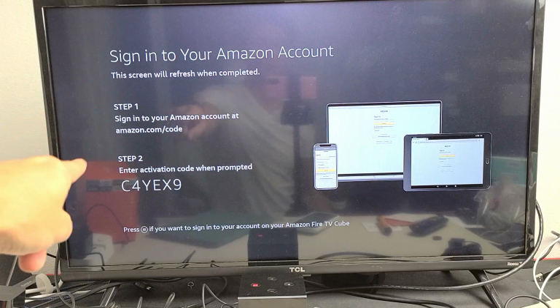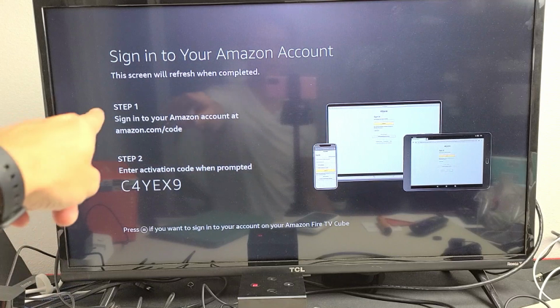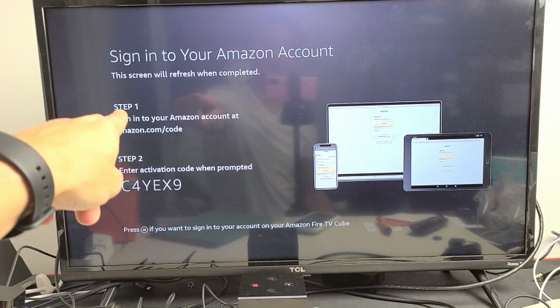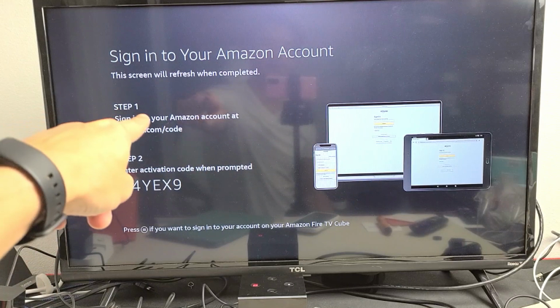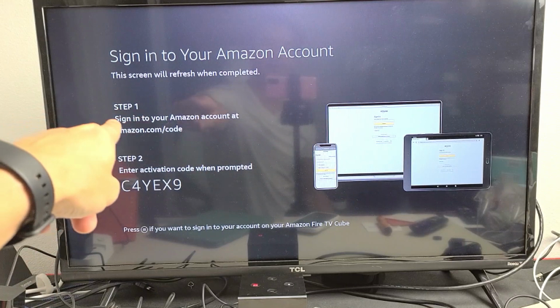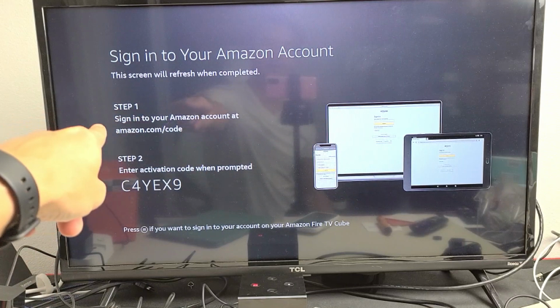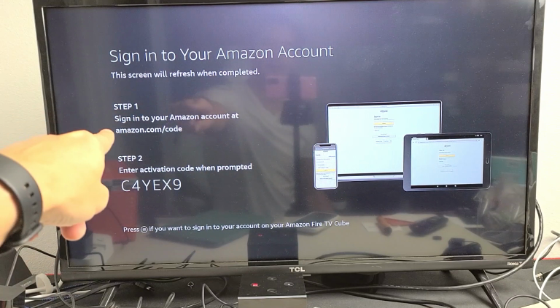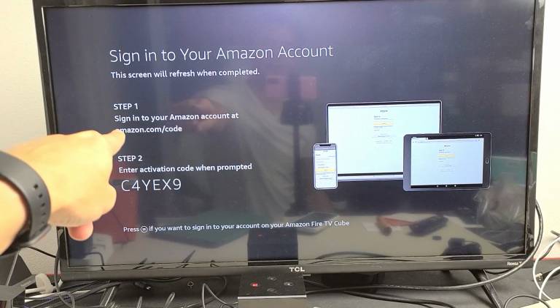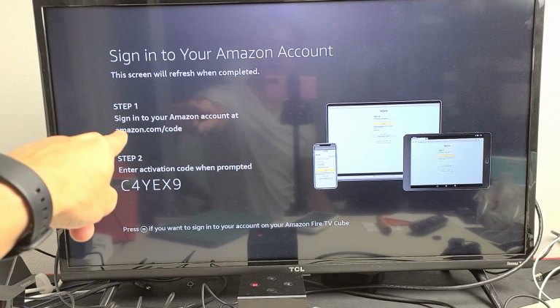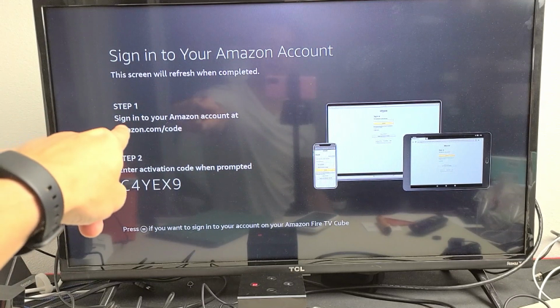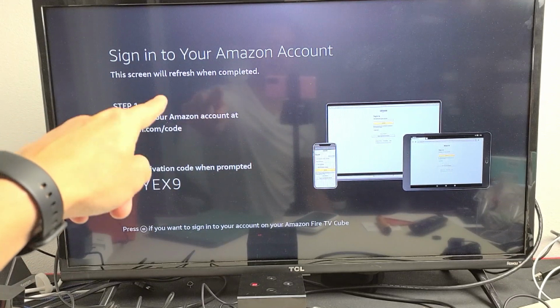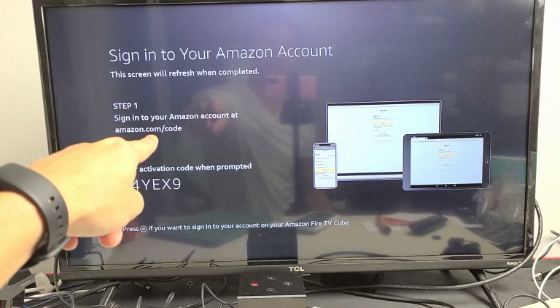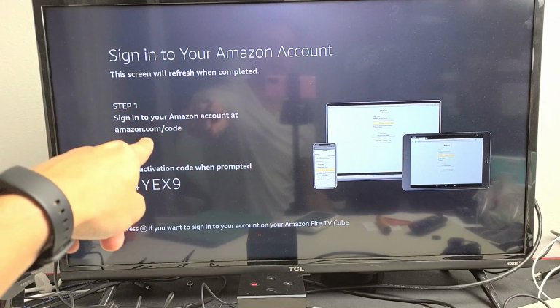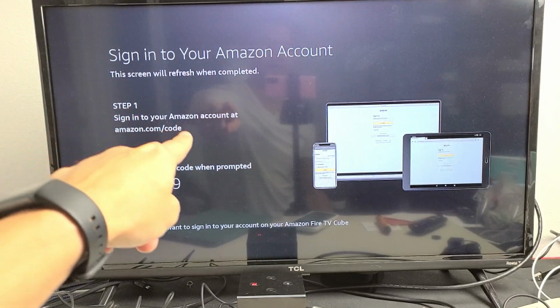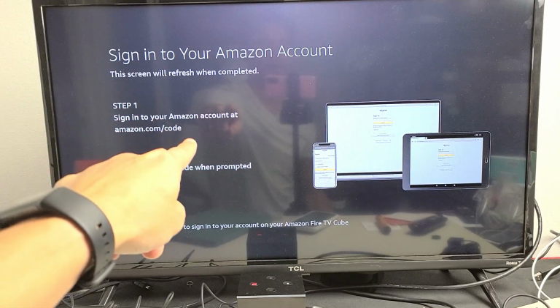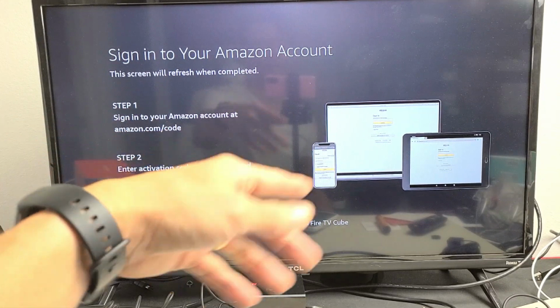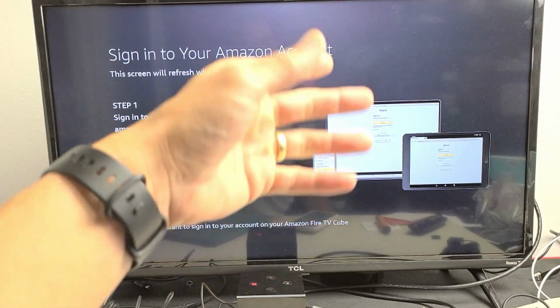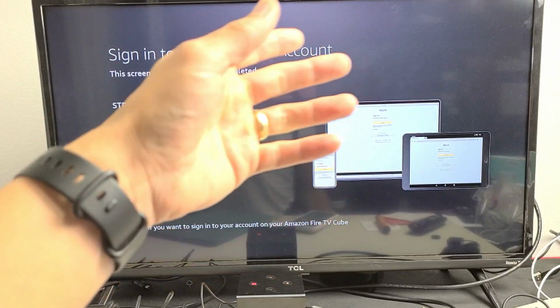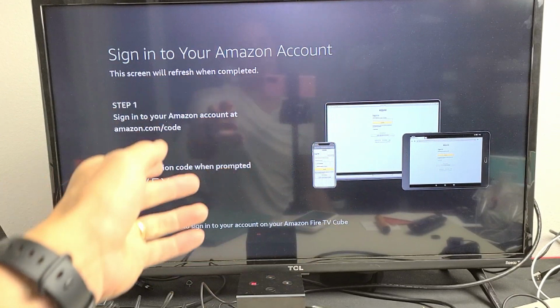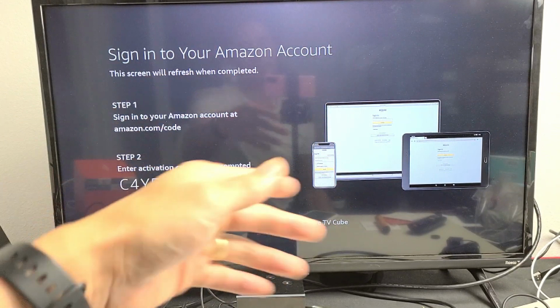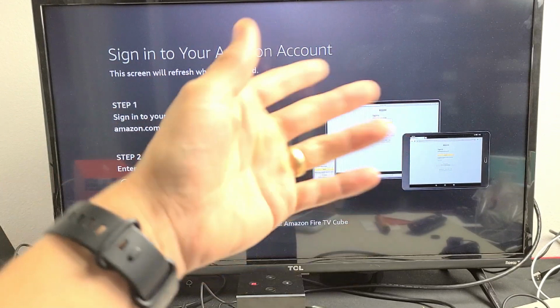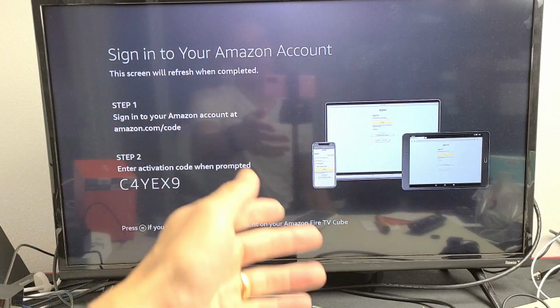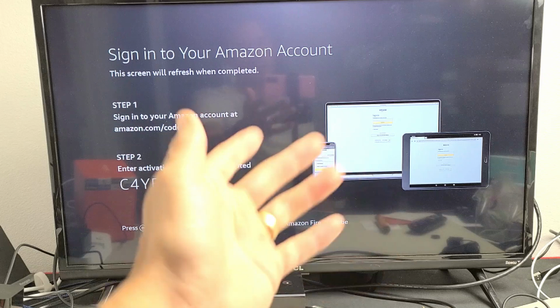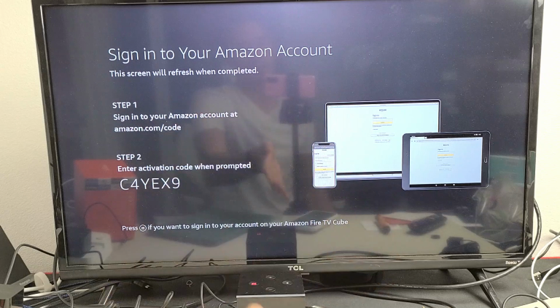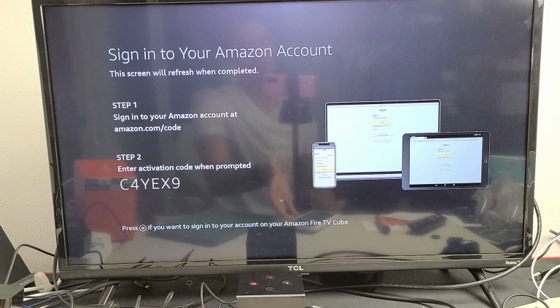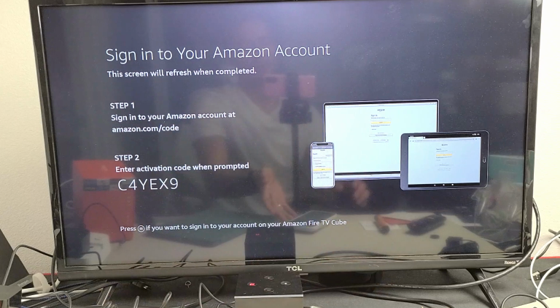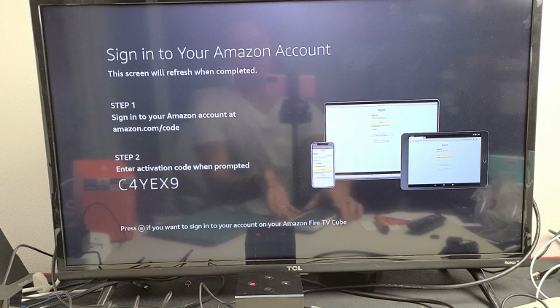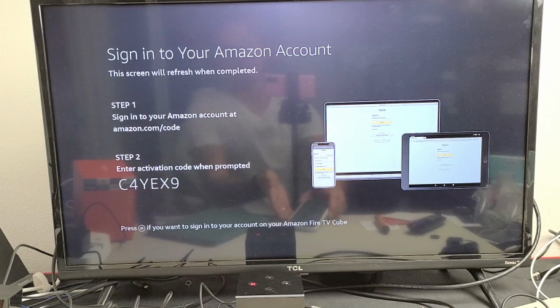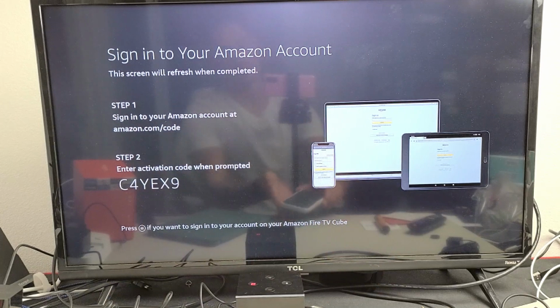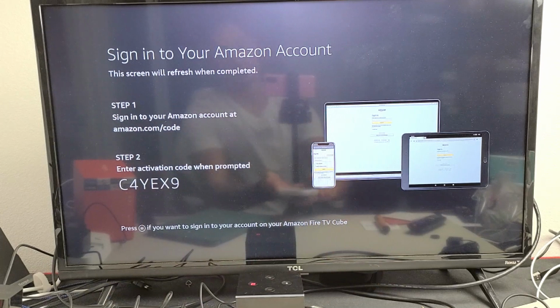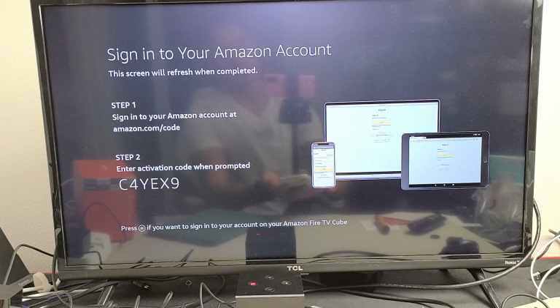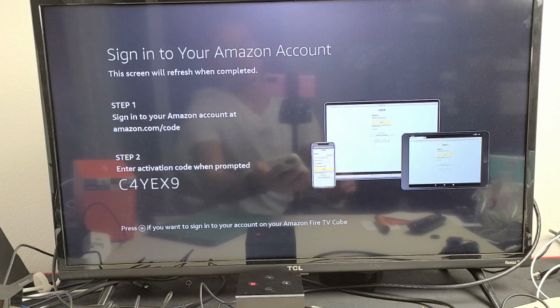What you have to do is go to this website: amazon.com/code. You can use your computer or tablet, iPad, or even your phone.